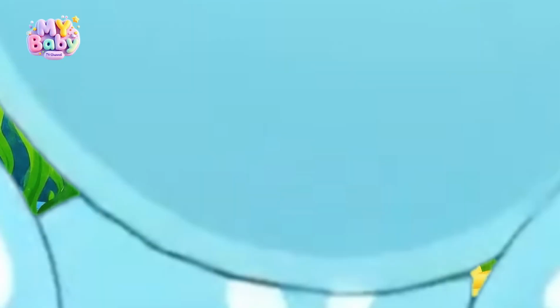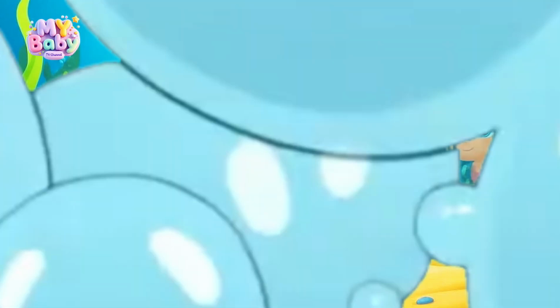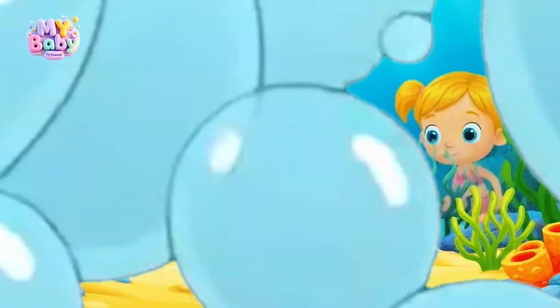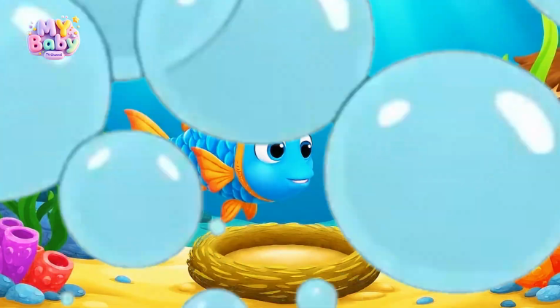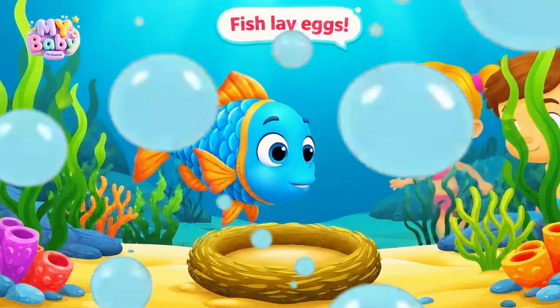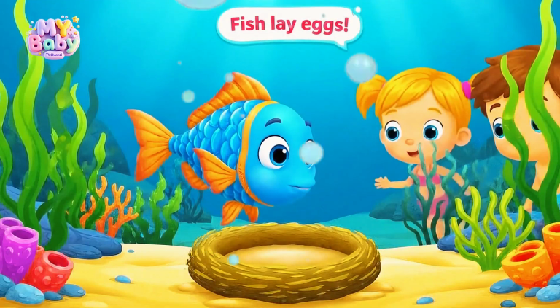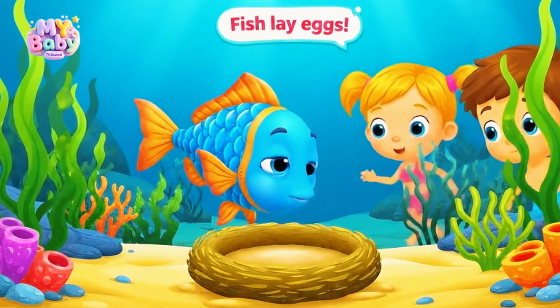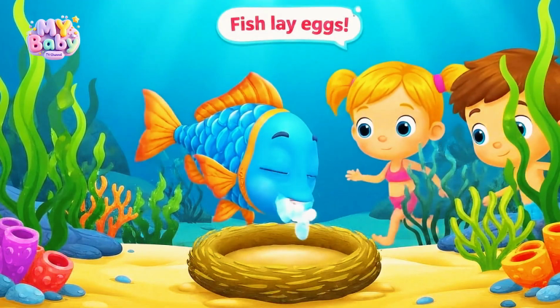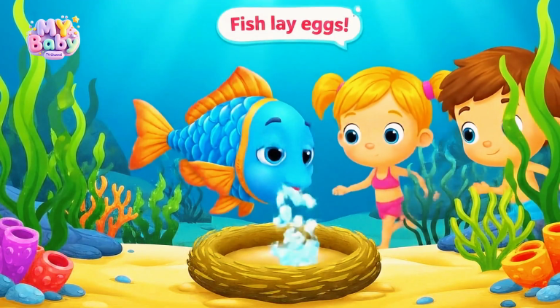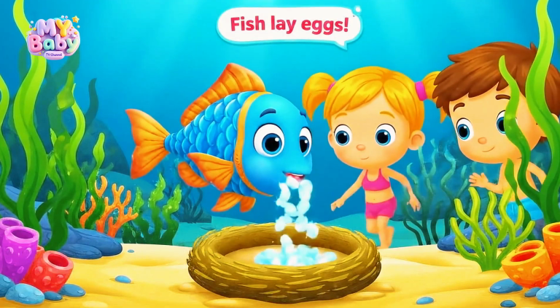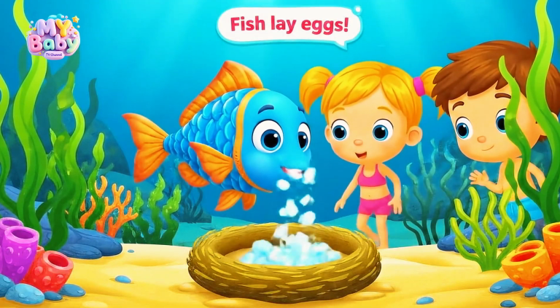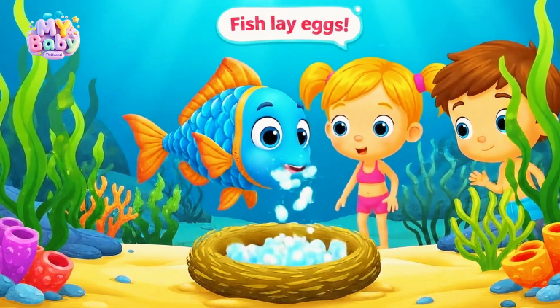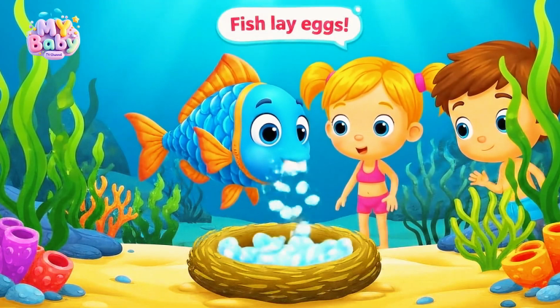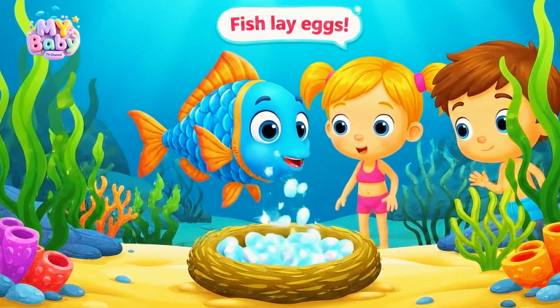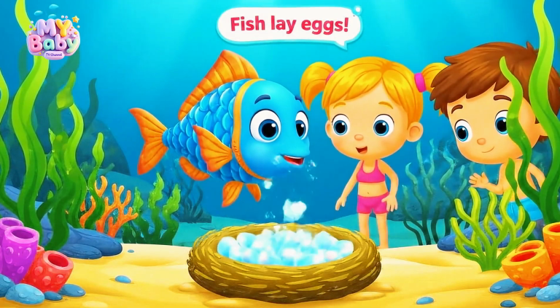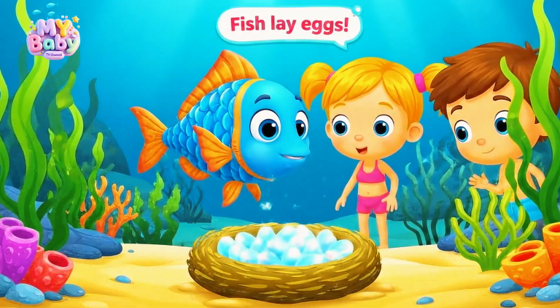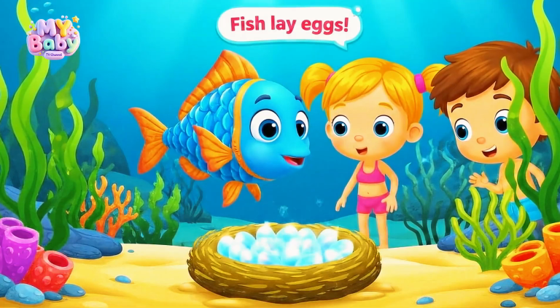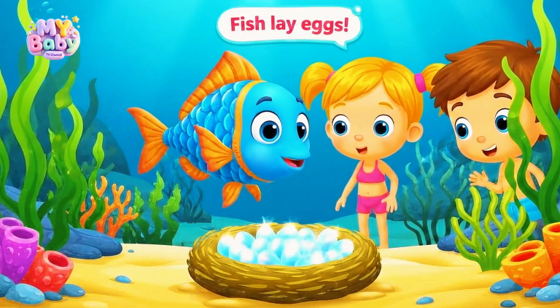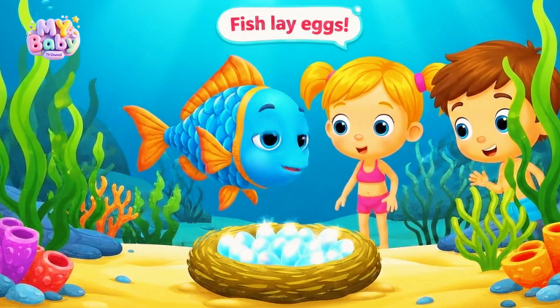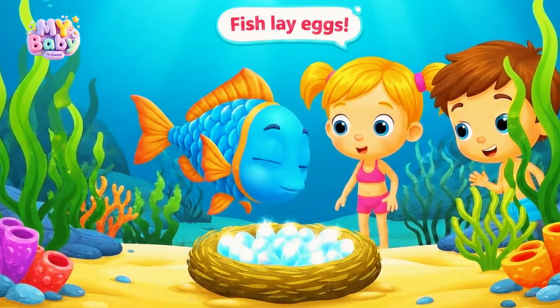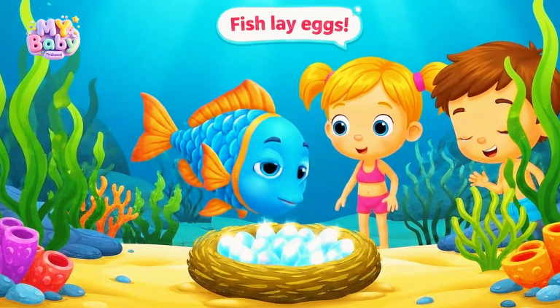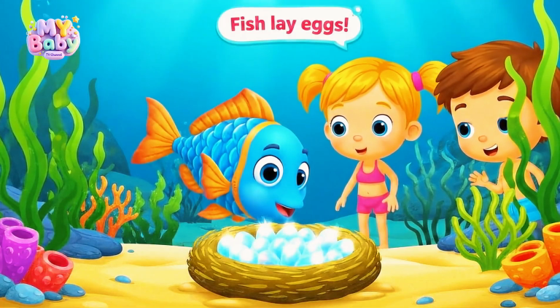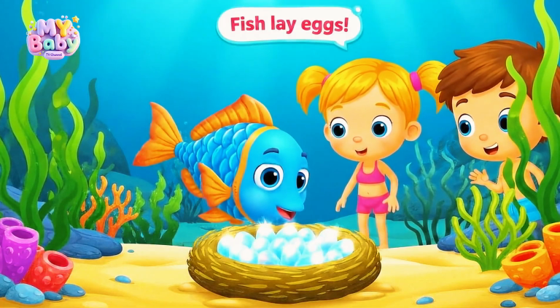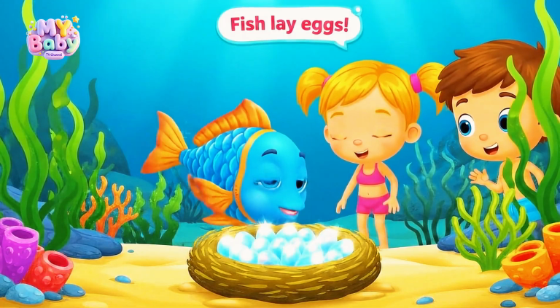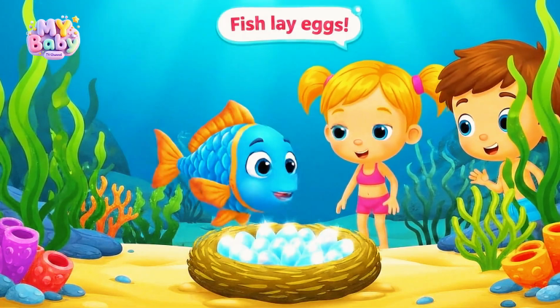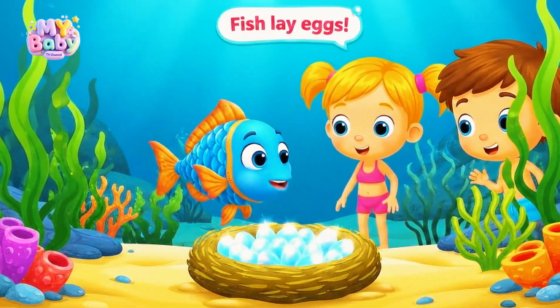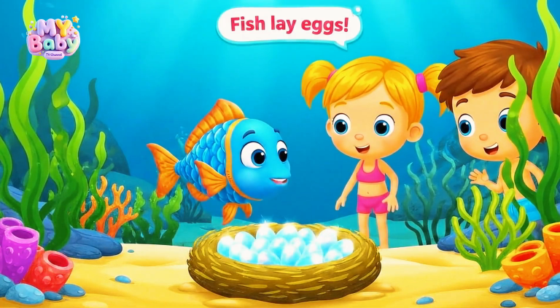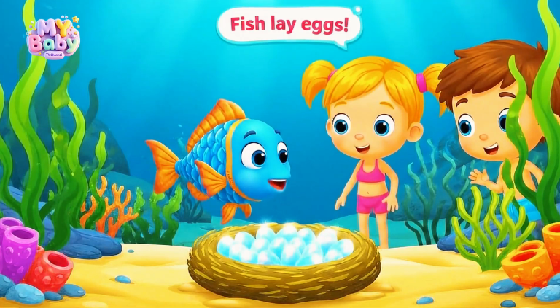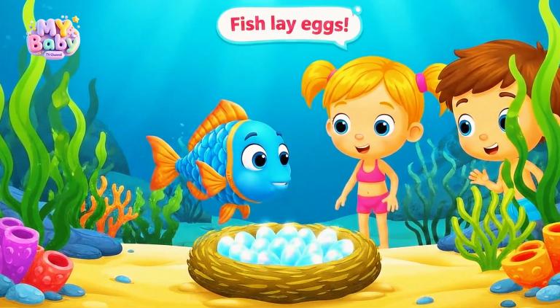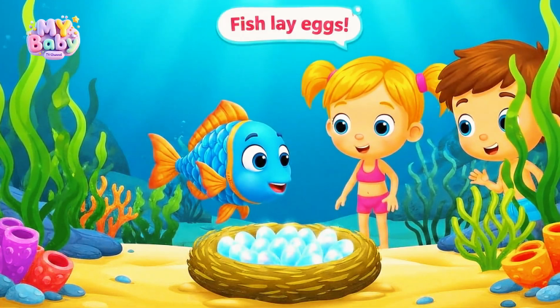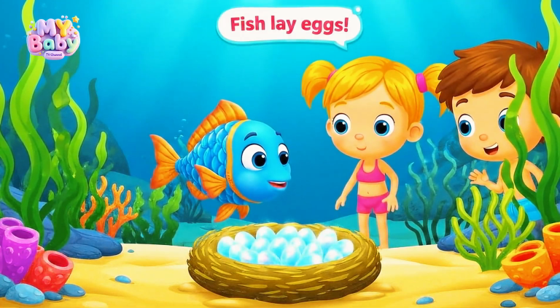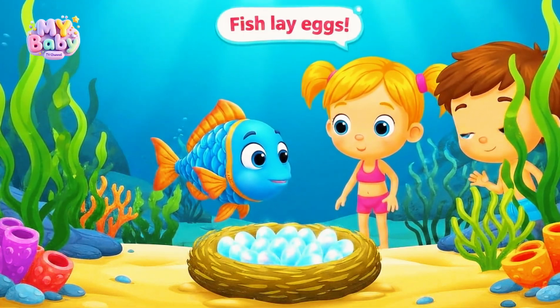Most fish lay eggs, and tiny baby fish hatch from them.